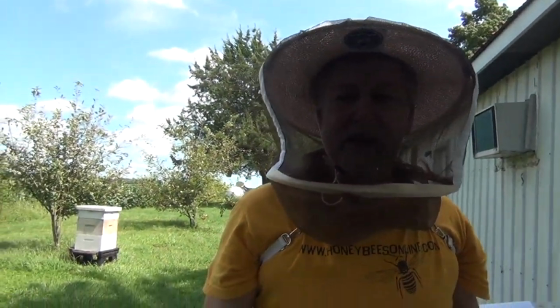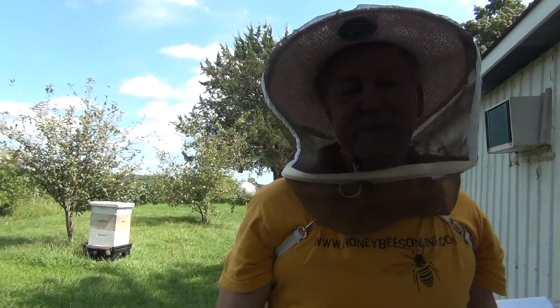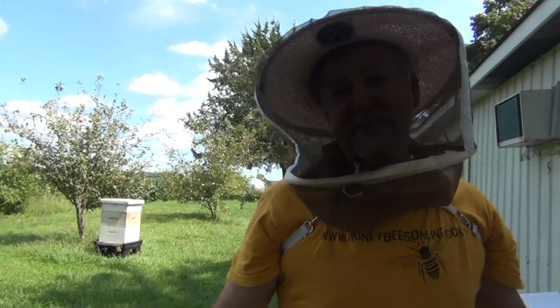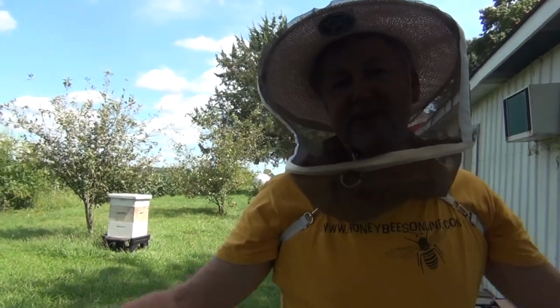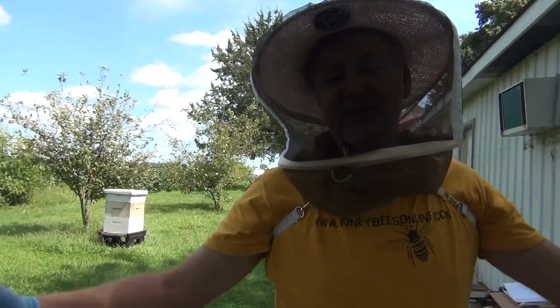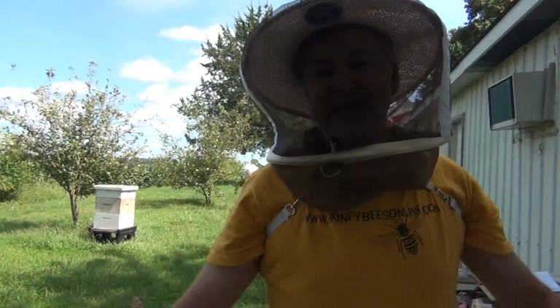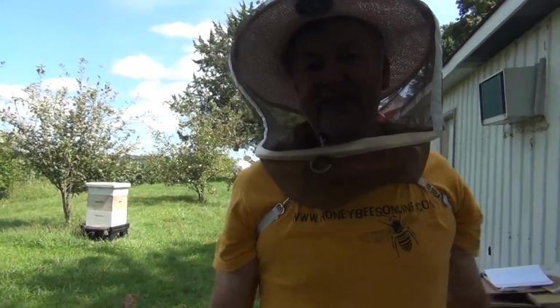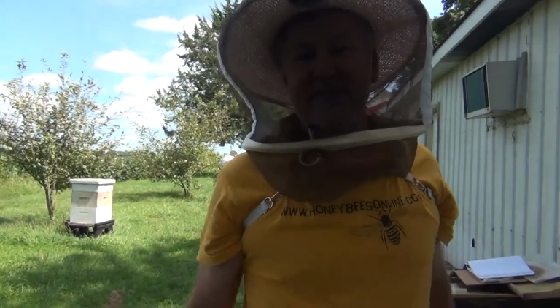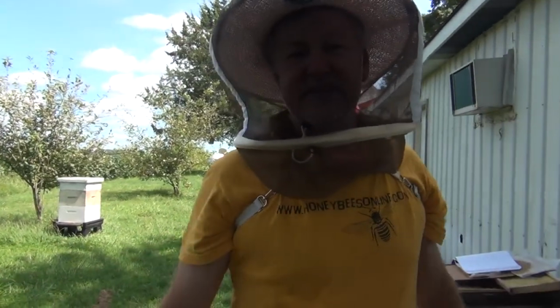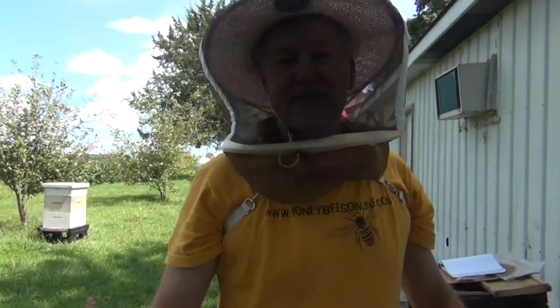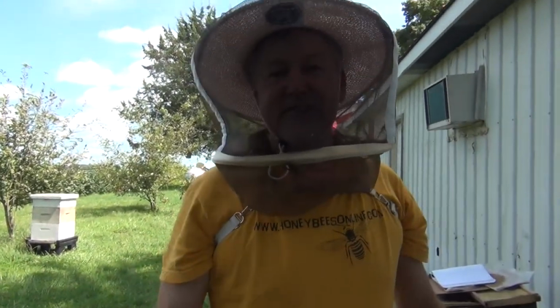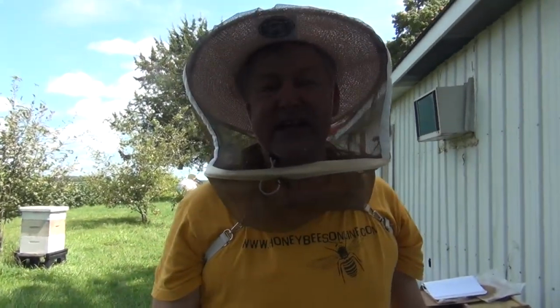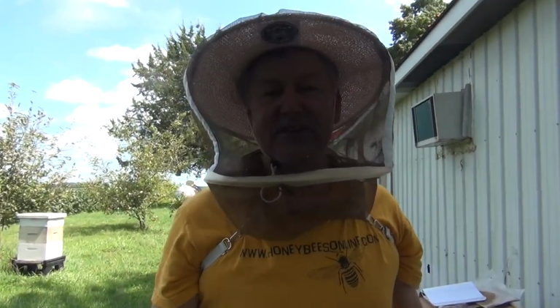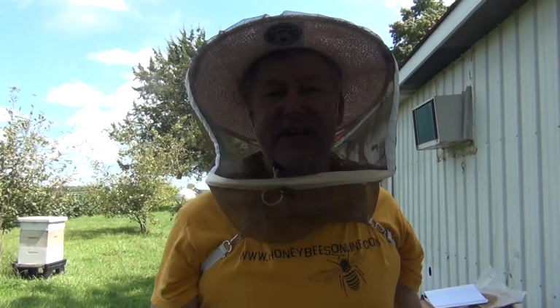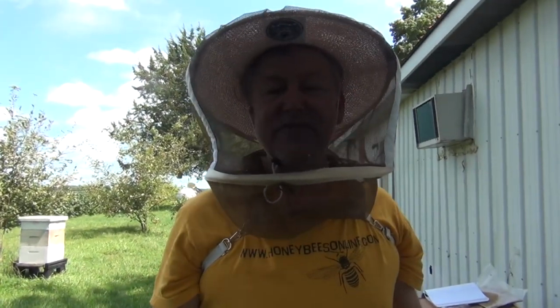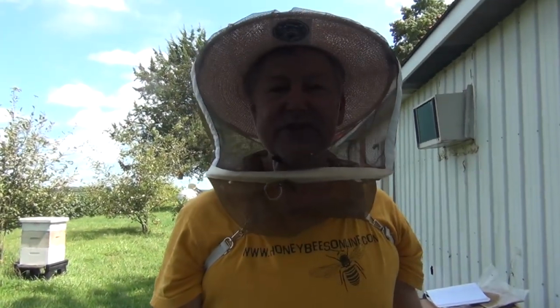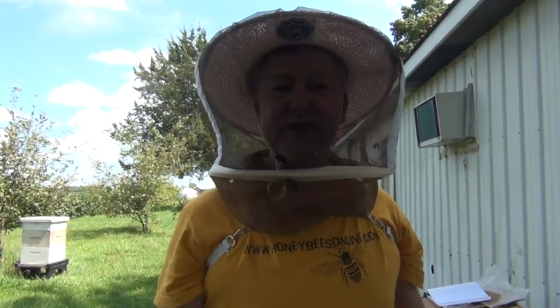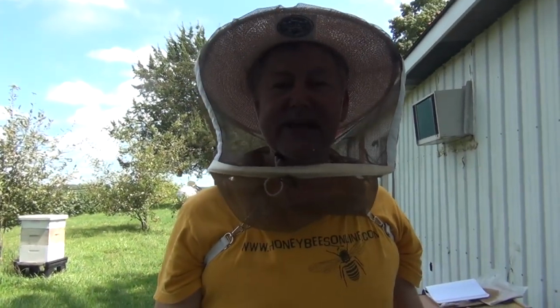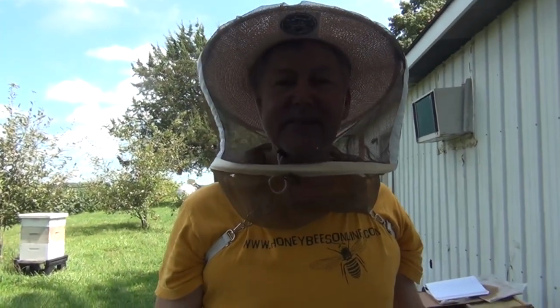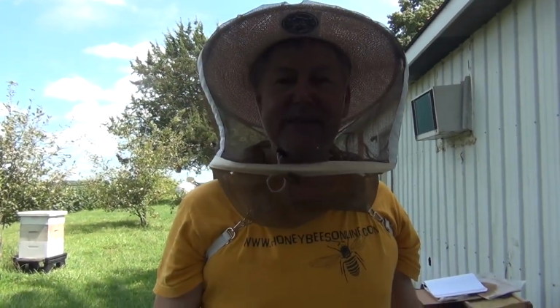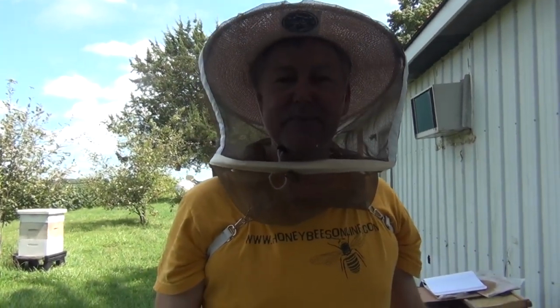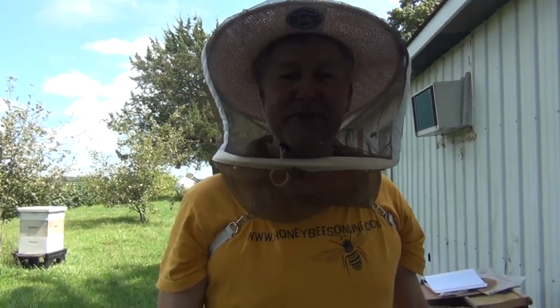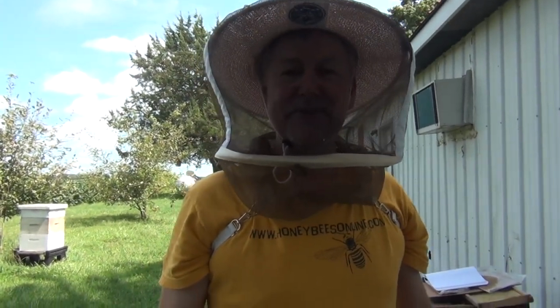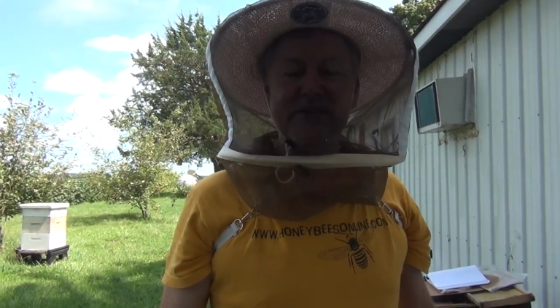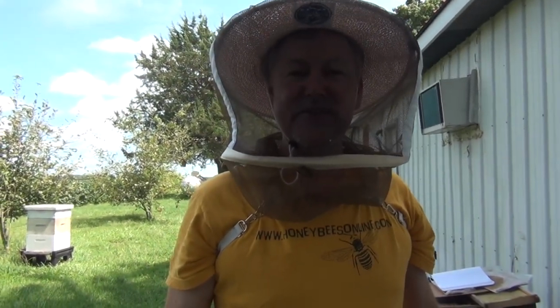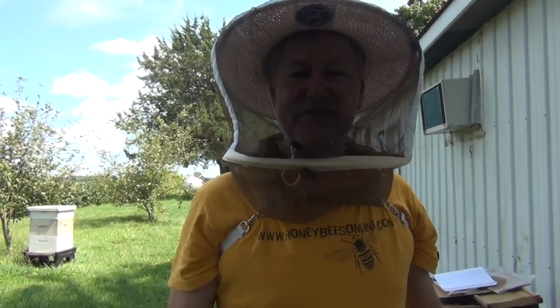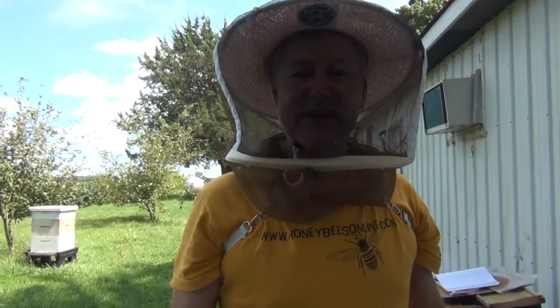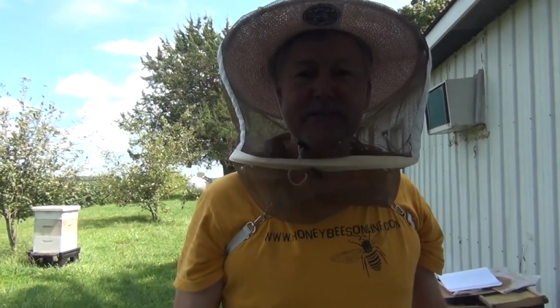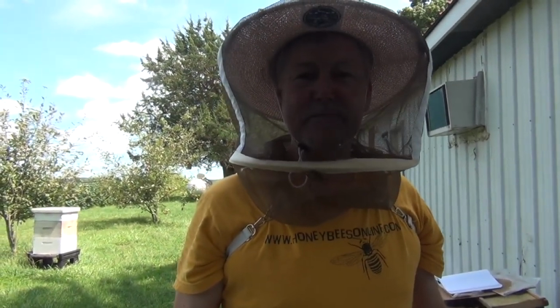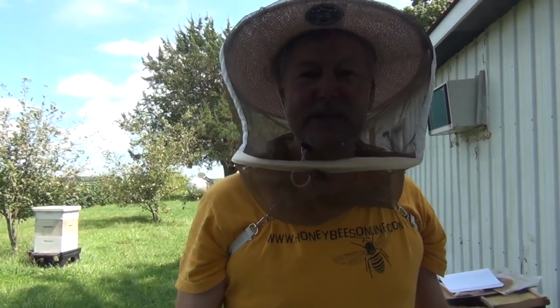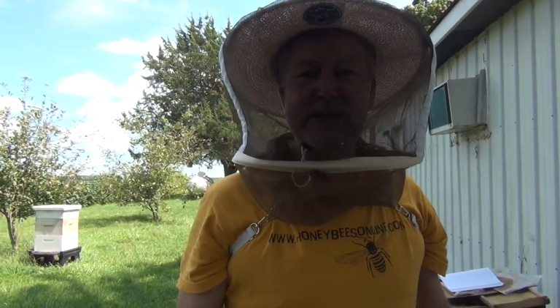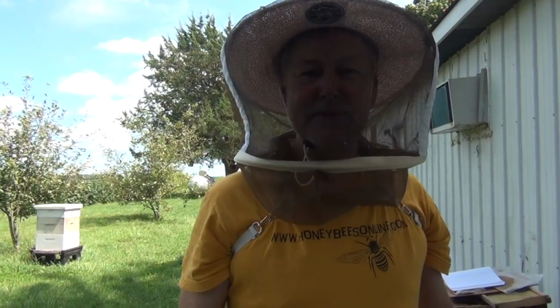Well, that's how you do your test in 60 seconds. Thanks for joining me. I'm David Burns, the 60-second beekeeper.